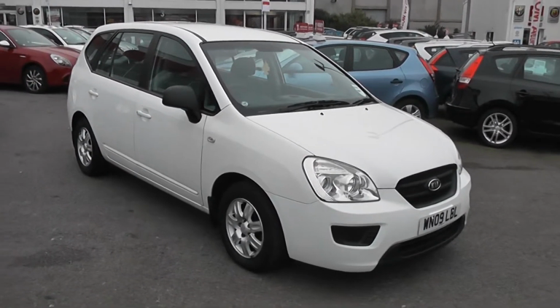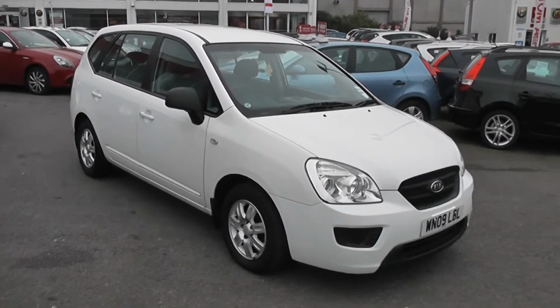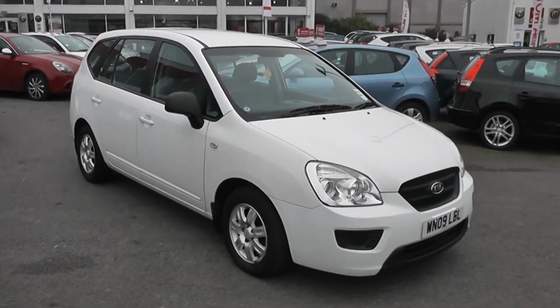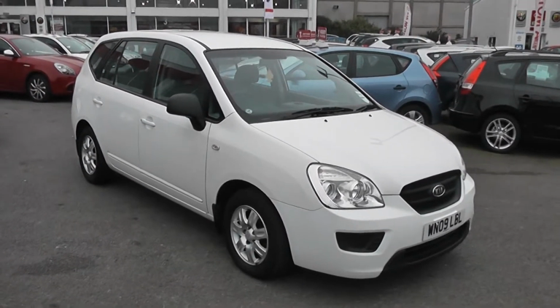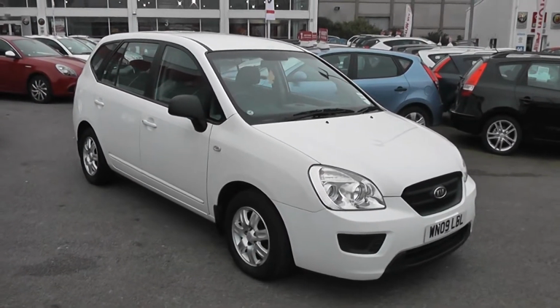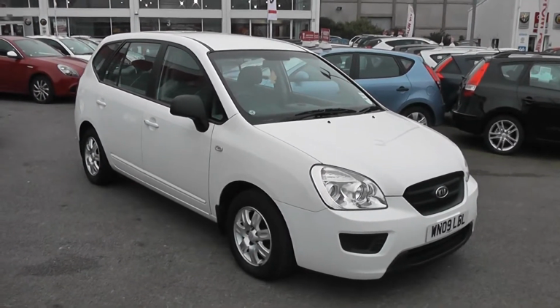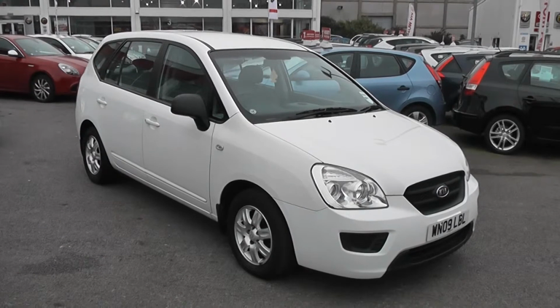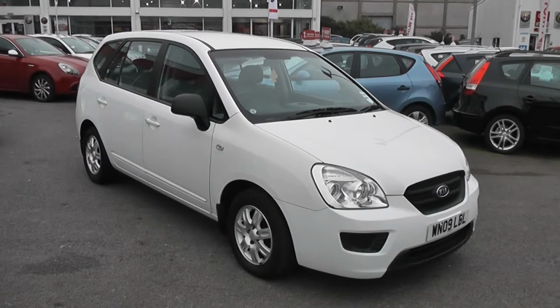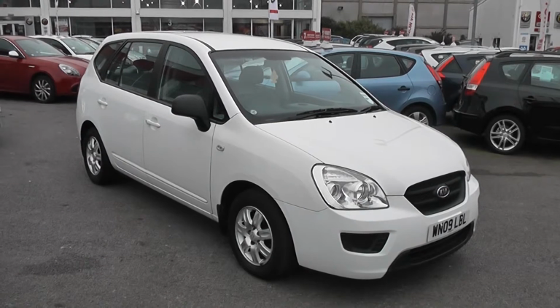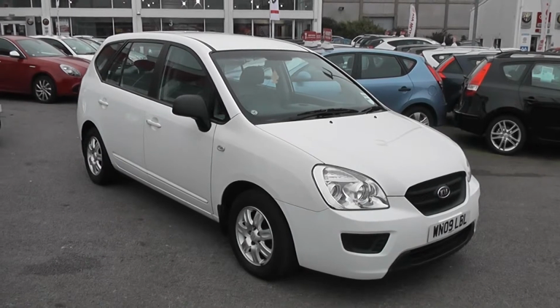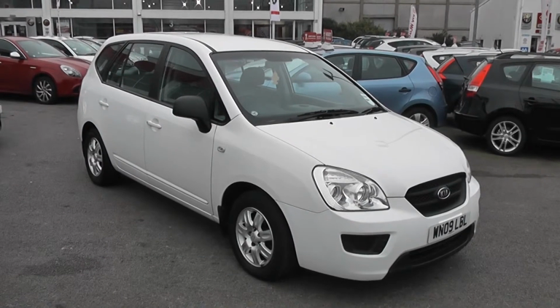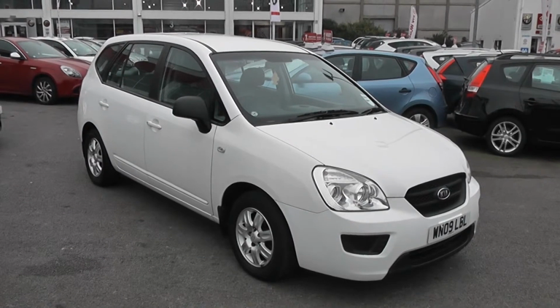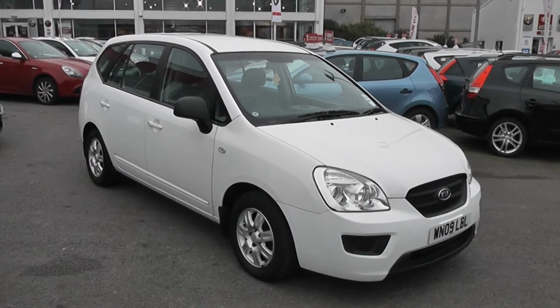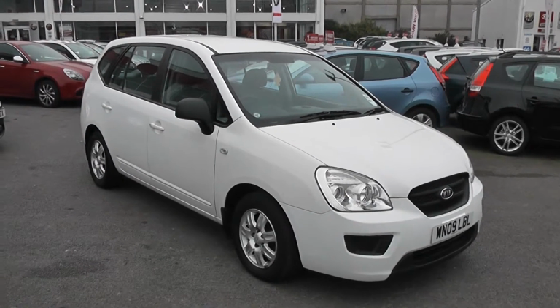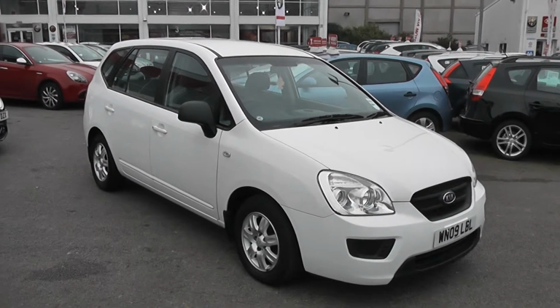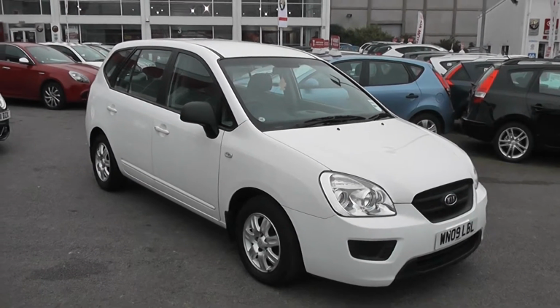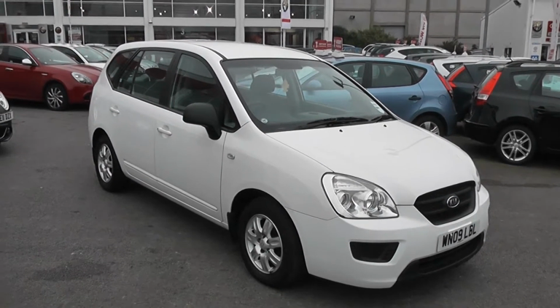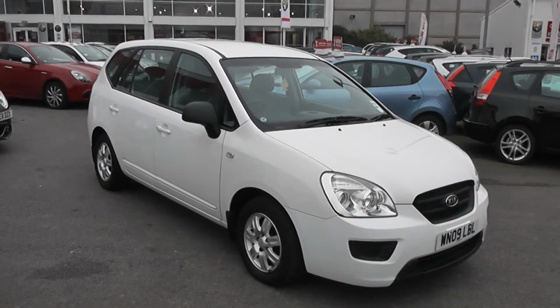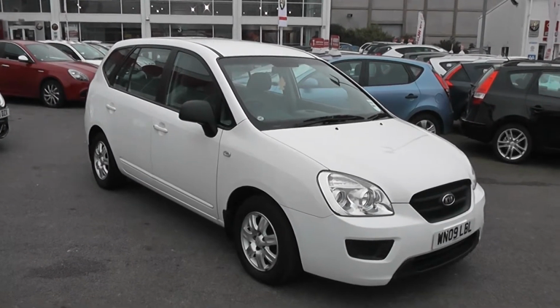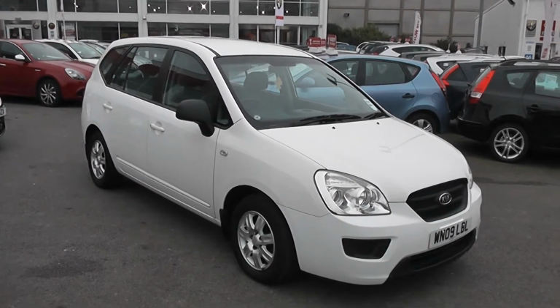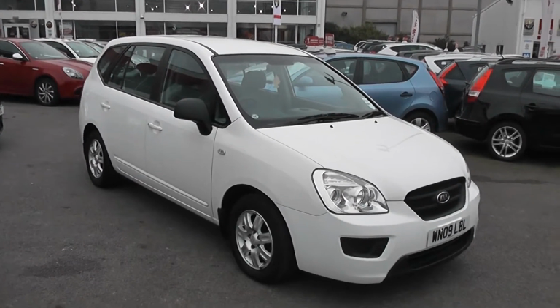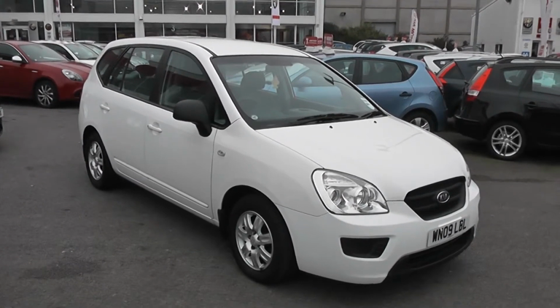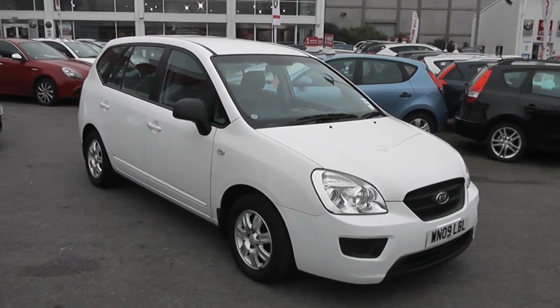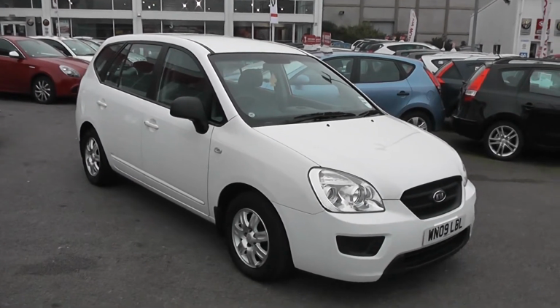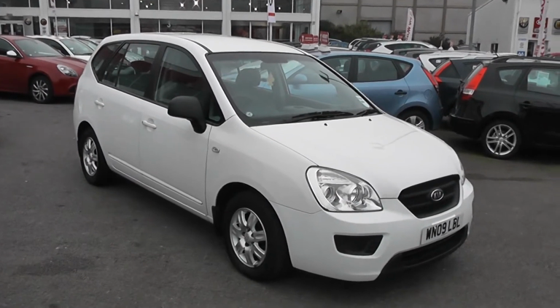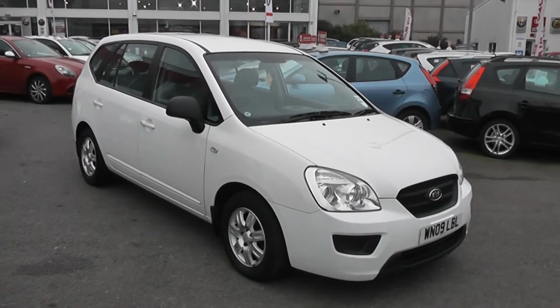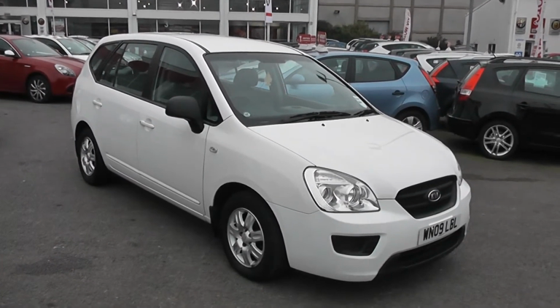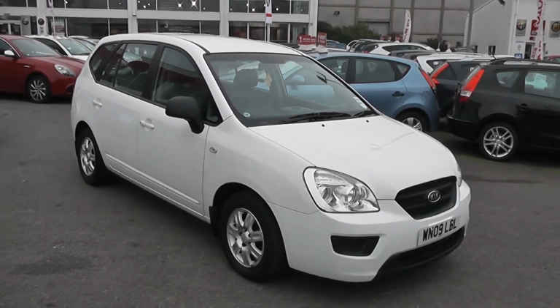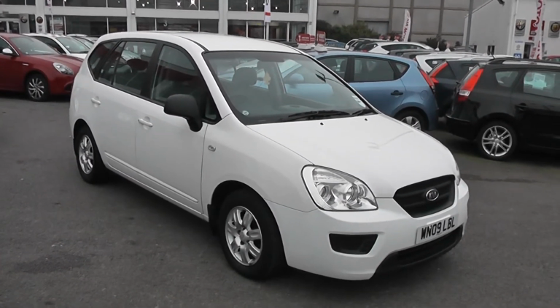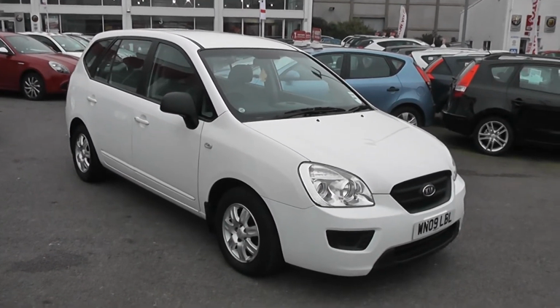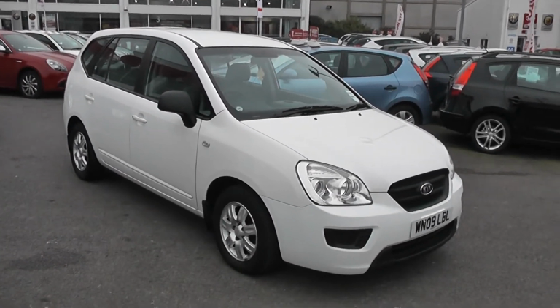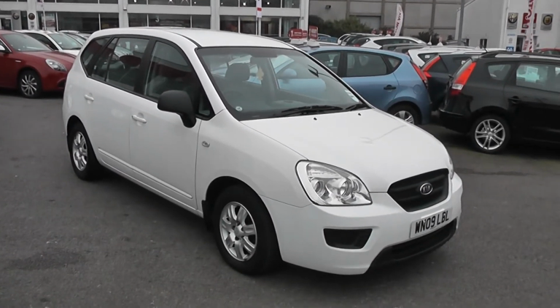We also offer flexible finance on this car and we won't be beaten by high street lenders. There you have it — thanks very much for looking.